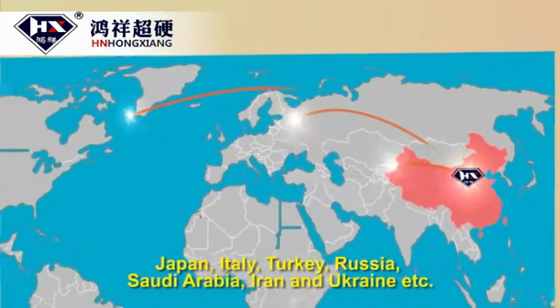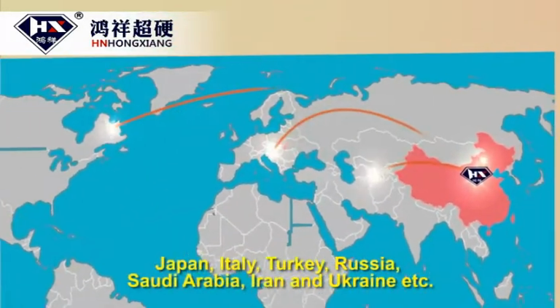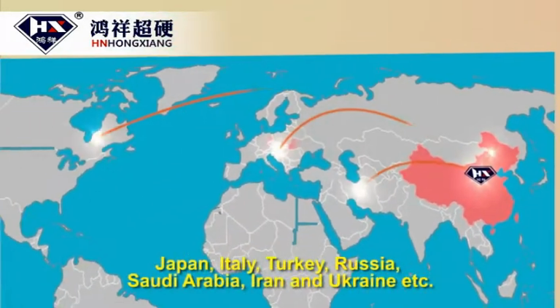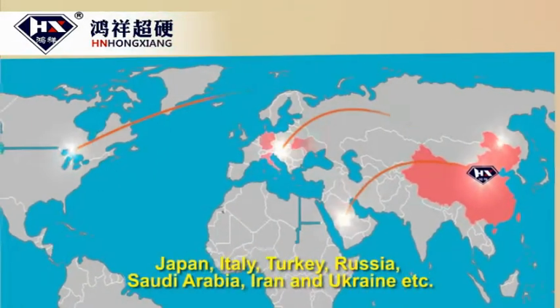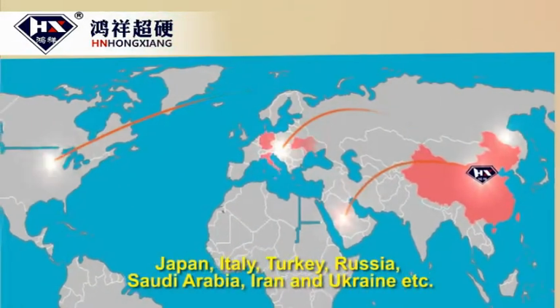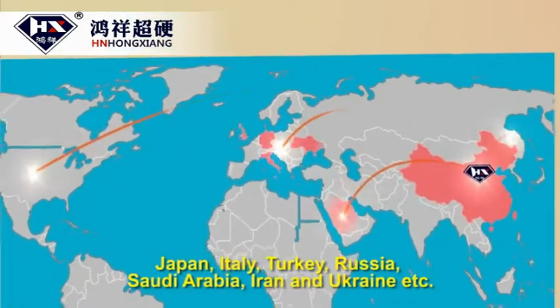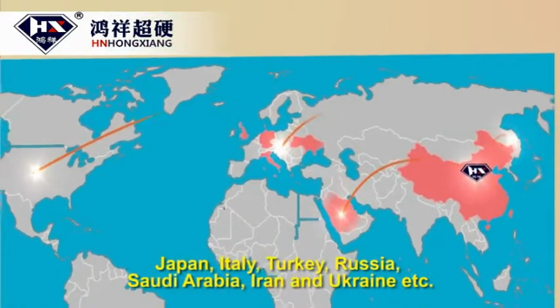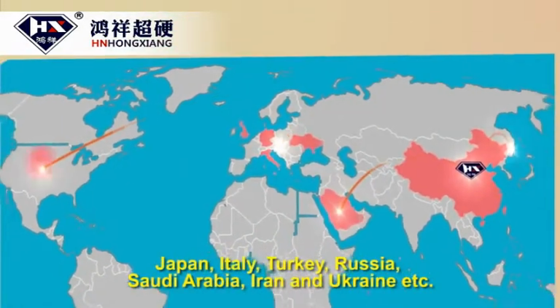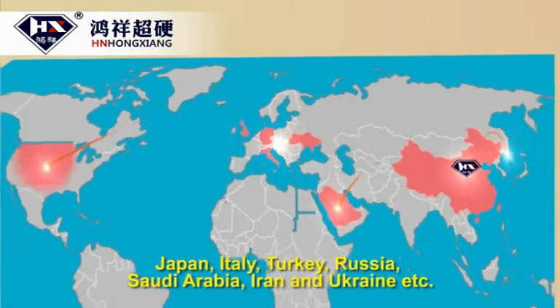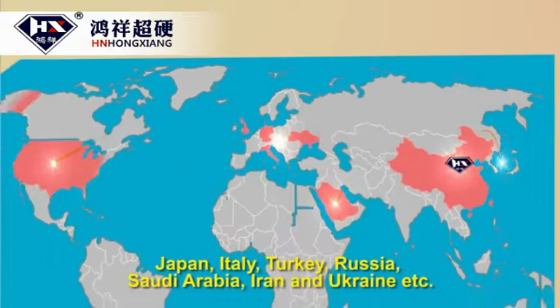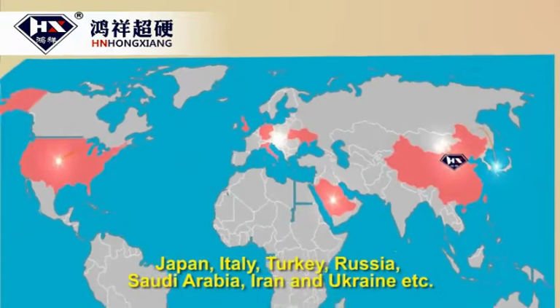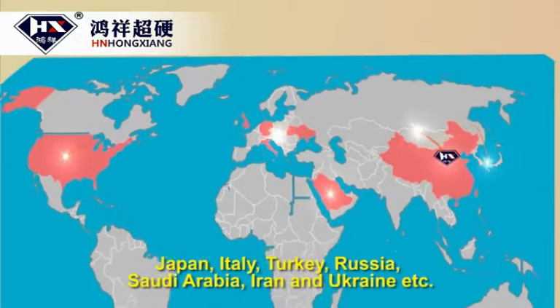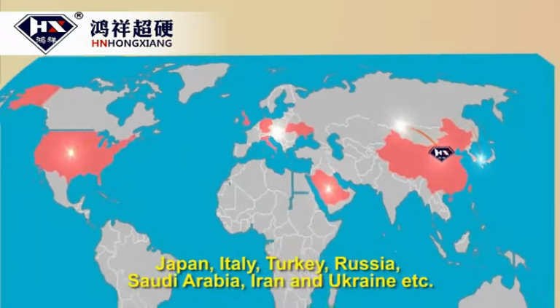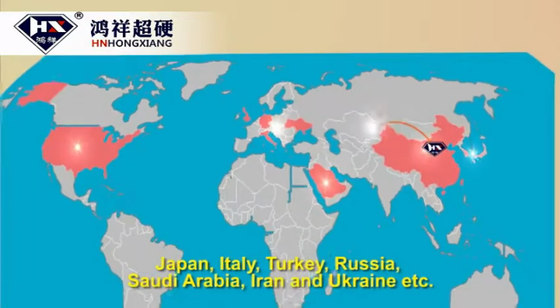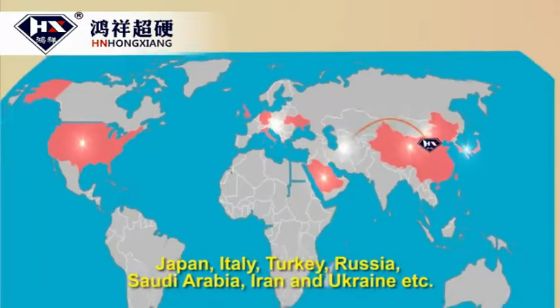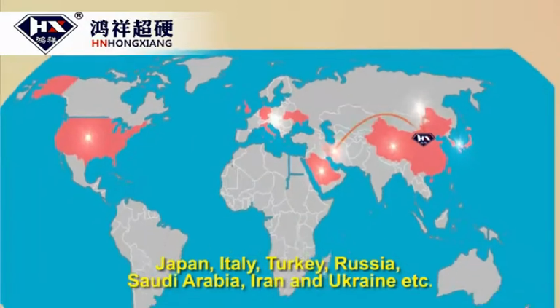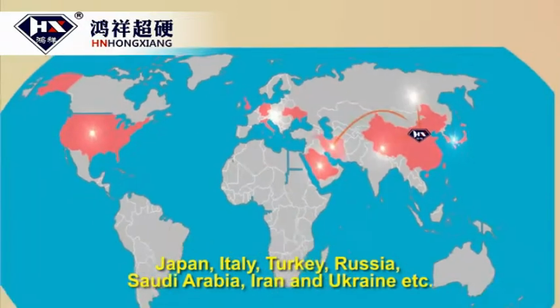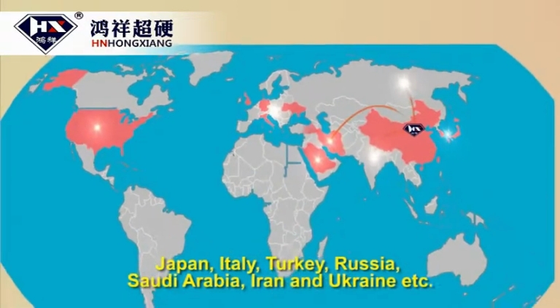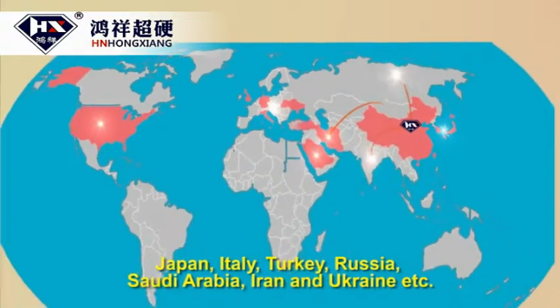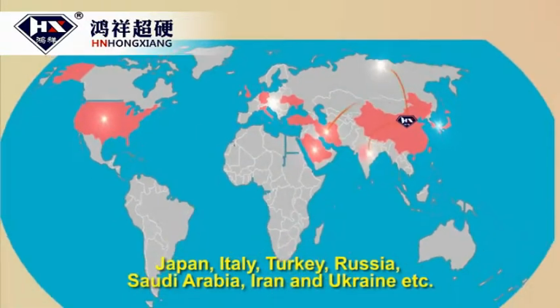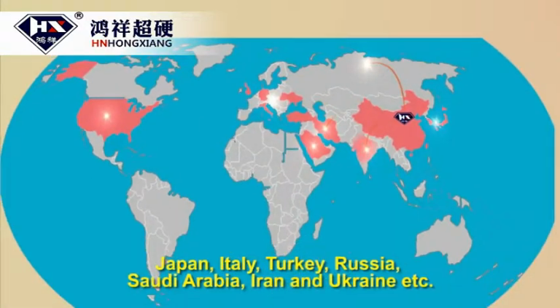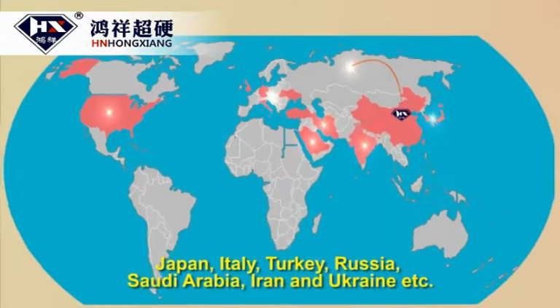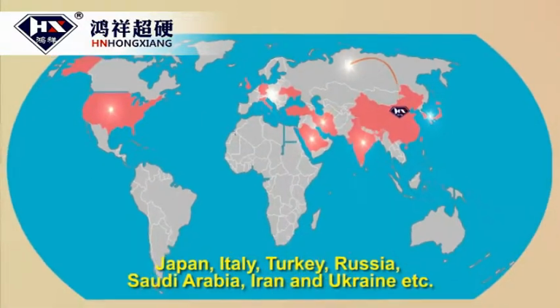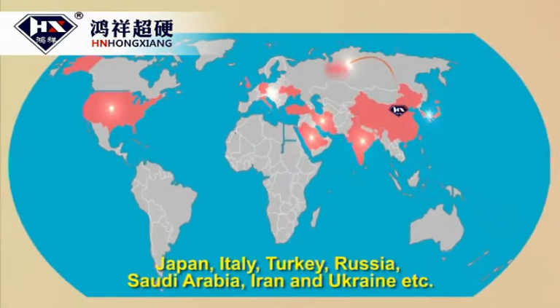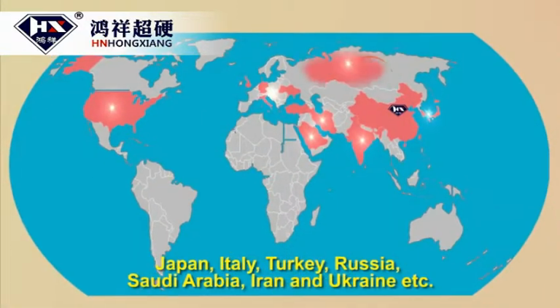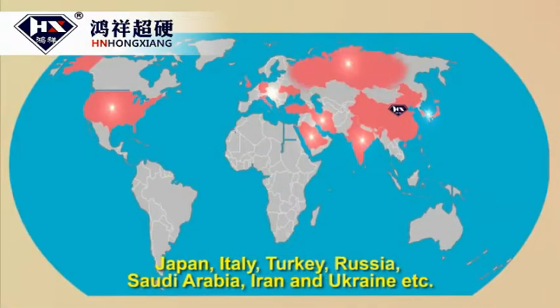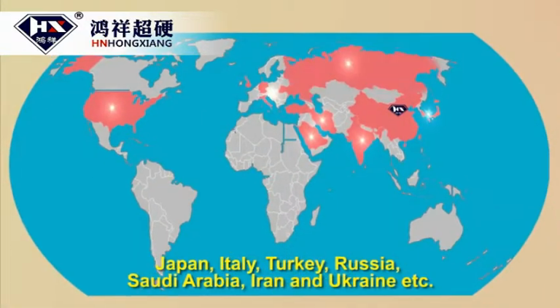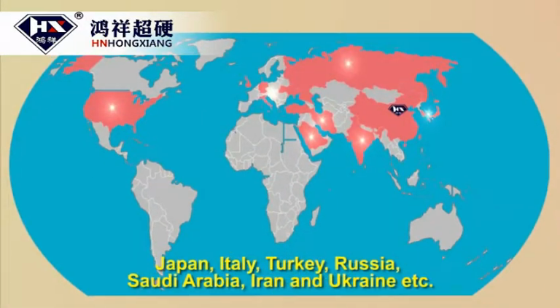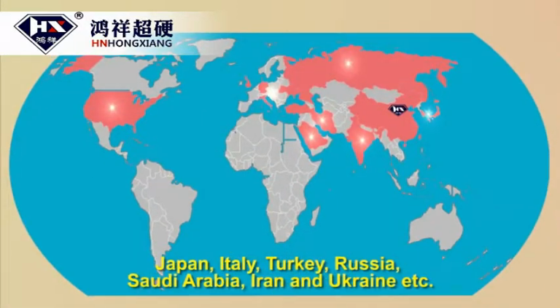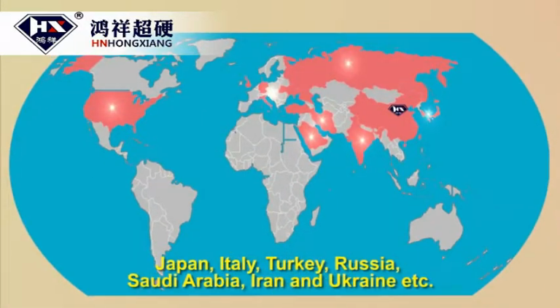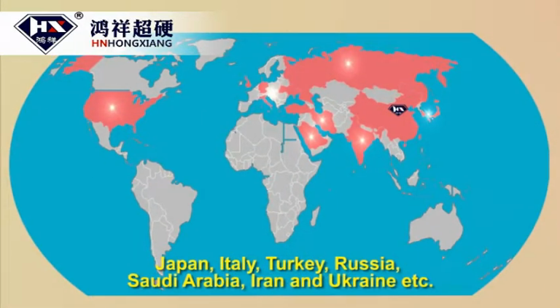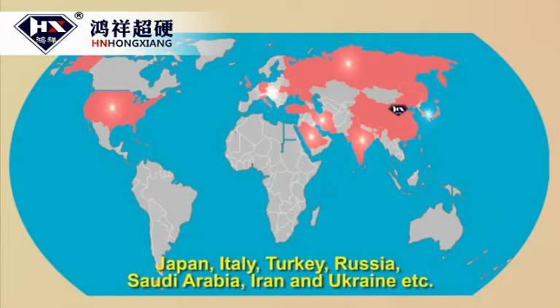Our export destinations also include Italy, Turkey, Russia, Saudi Arabia, Iran, and Ukraine, etc.